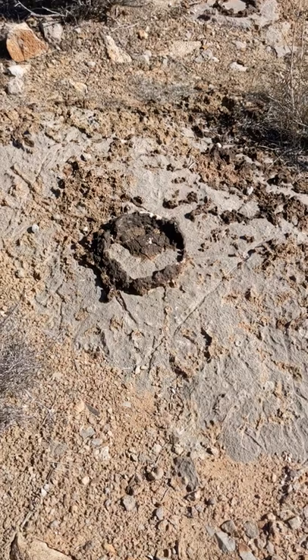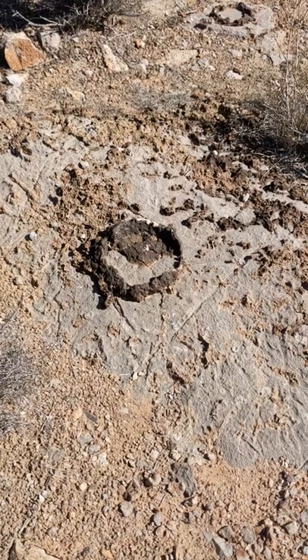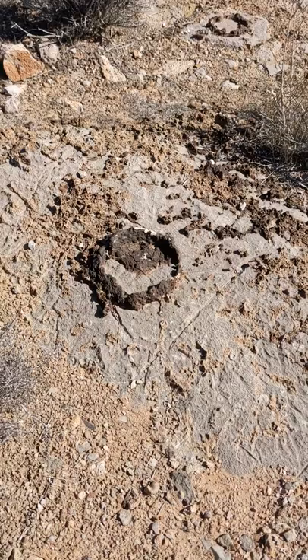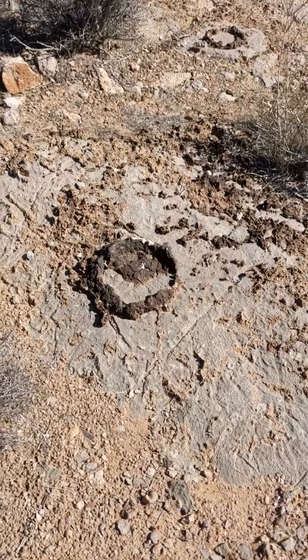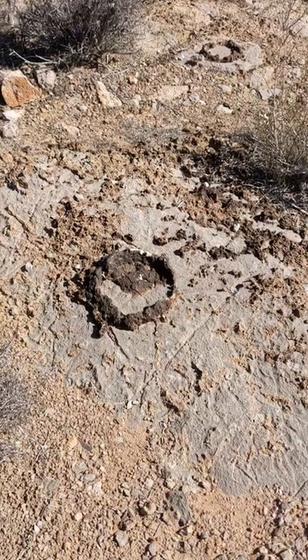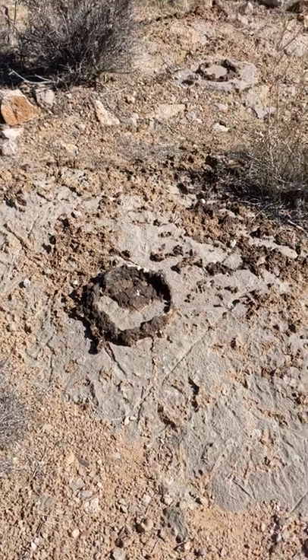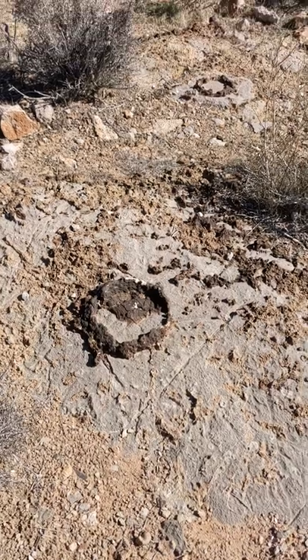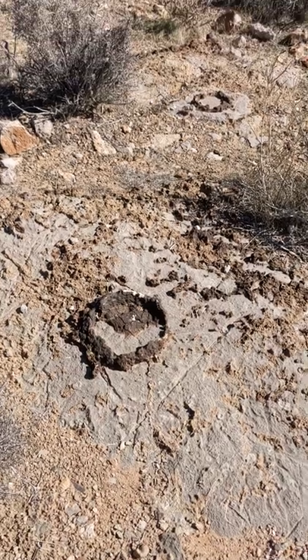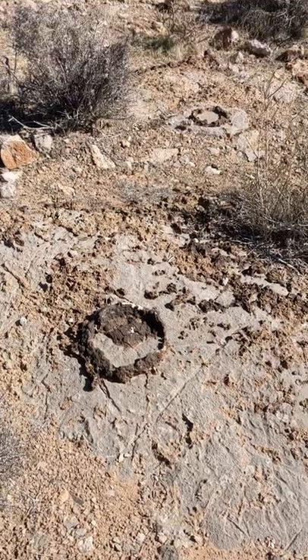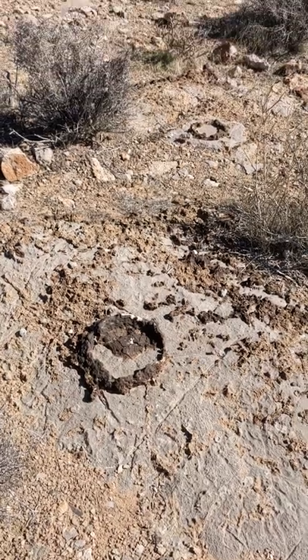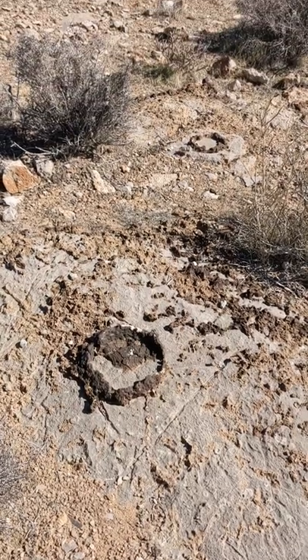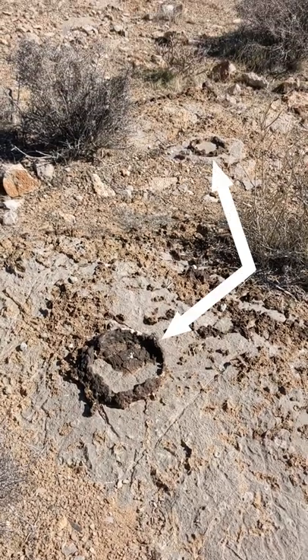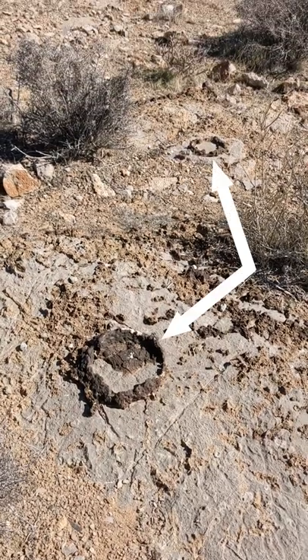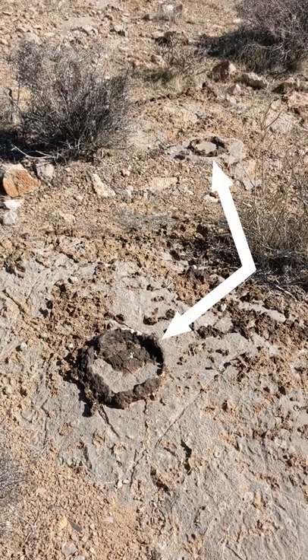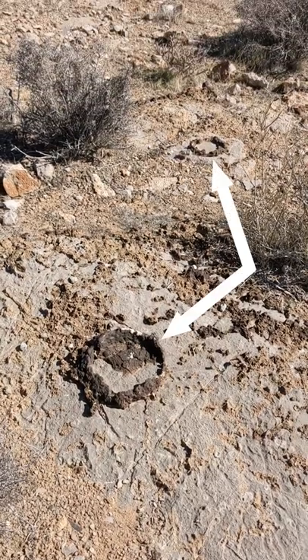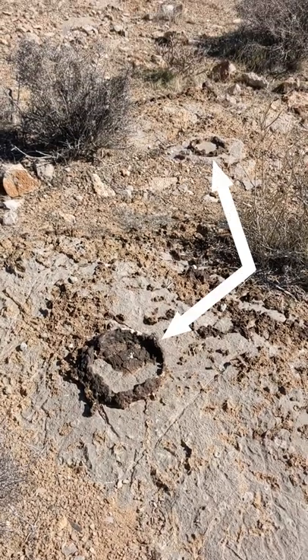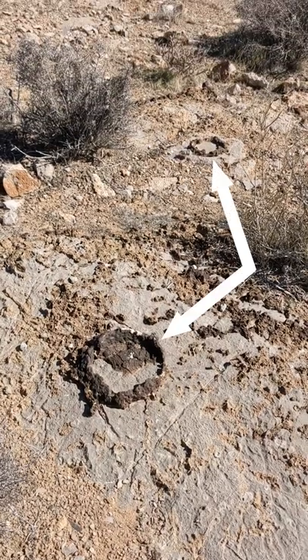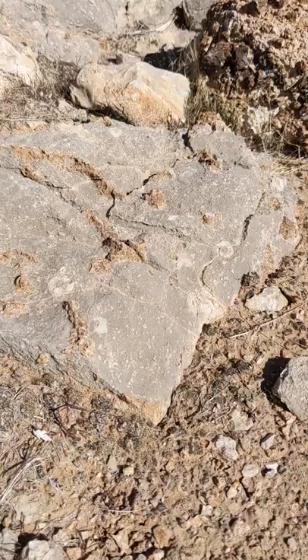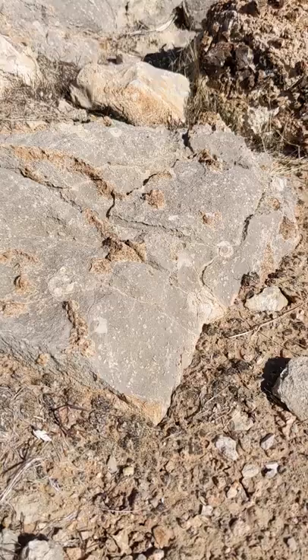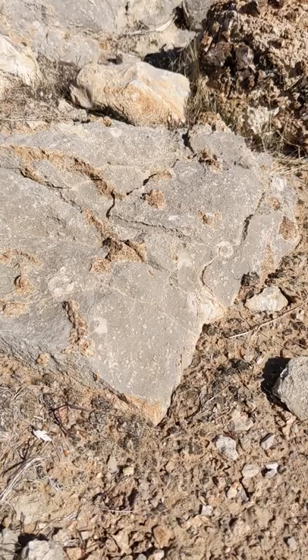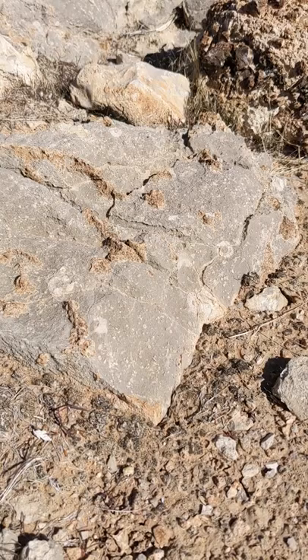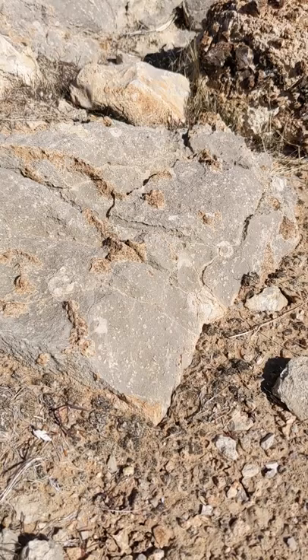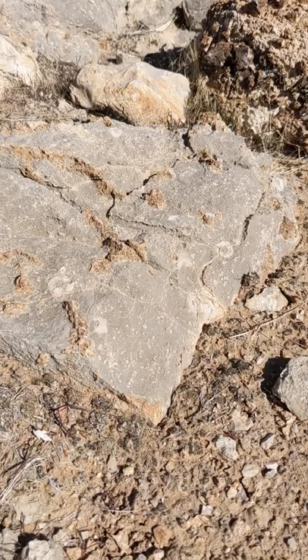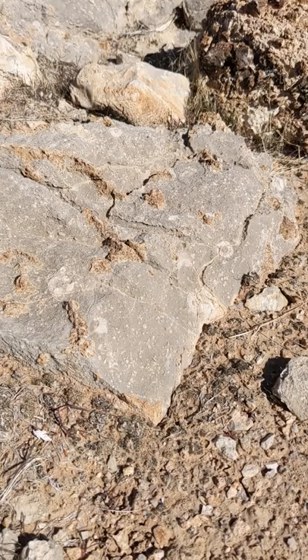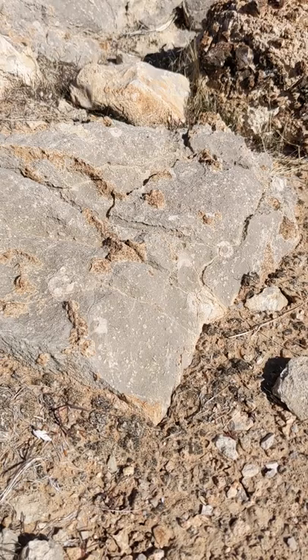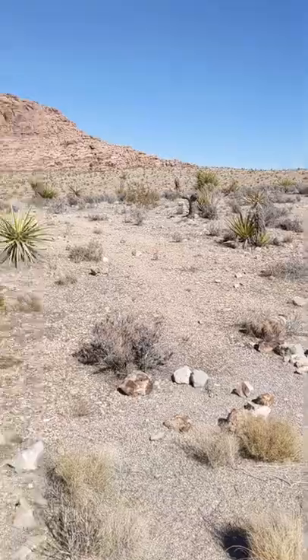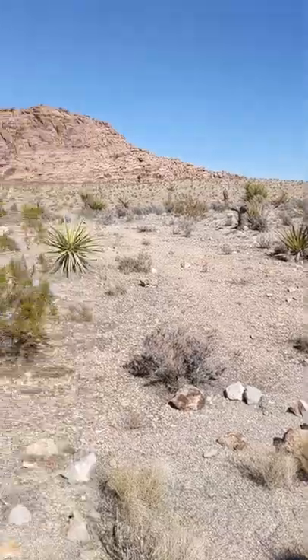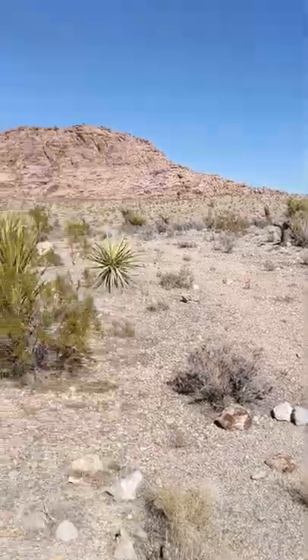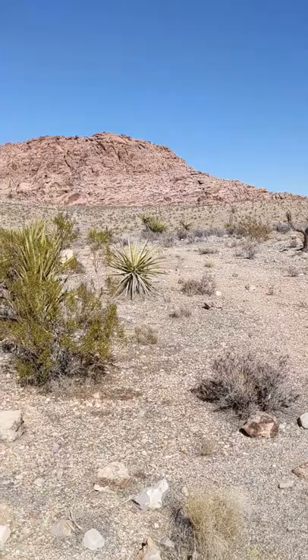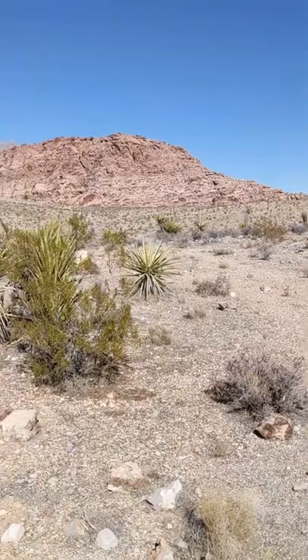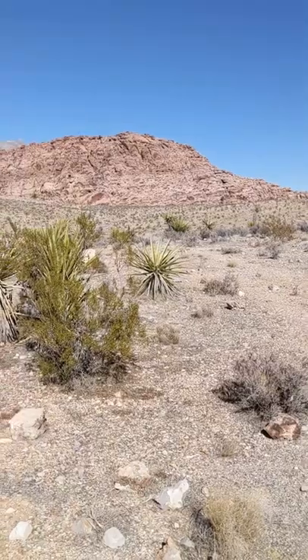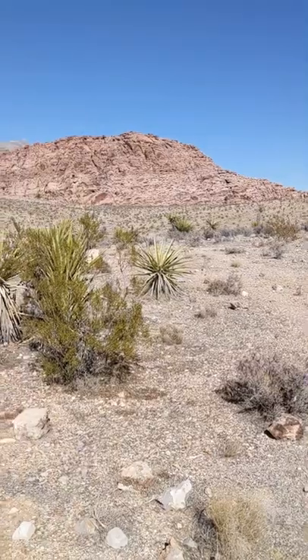Some of the fossils are really easy to spot. Others, however, prefer the subtle approach. This is where the secret comes in.